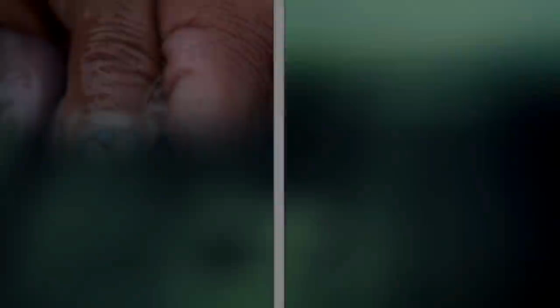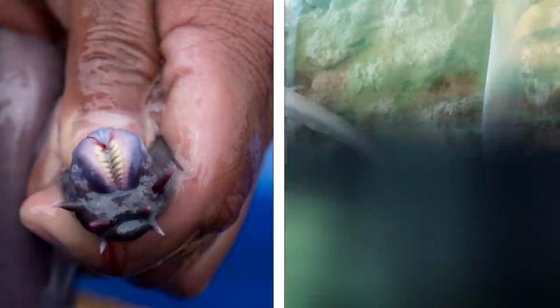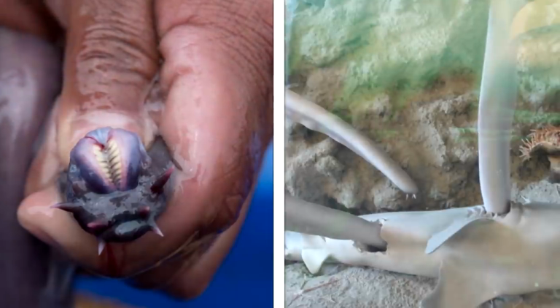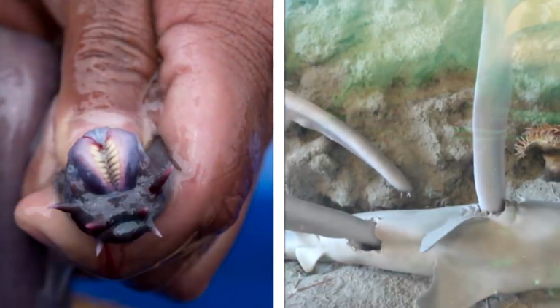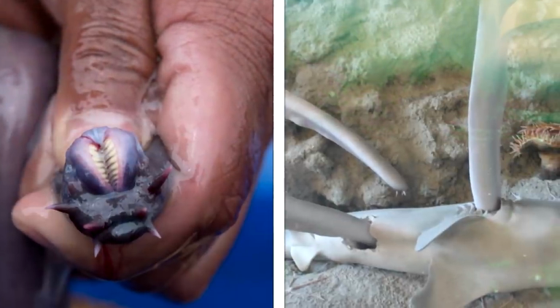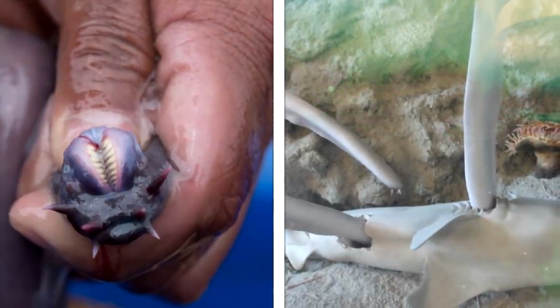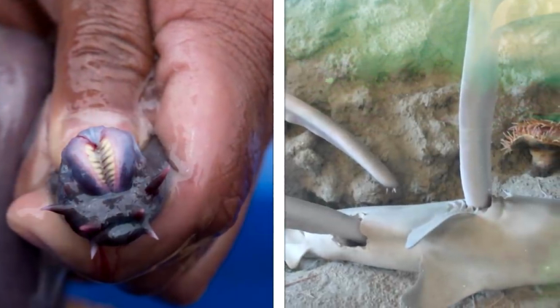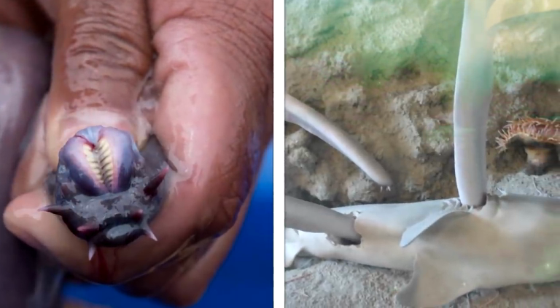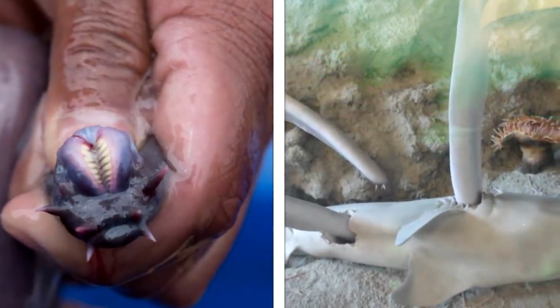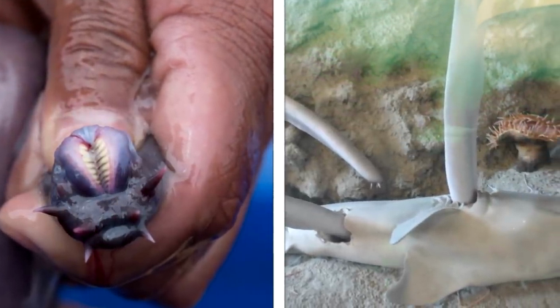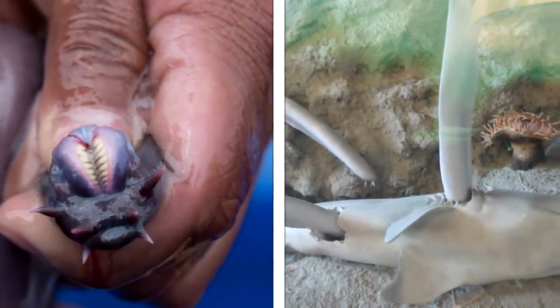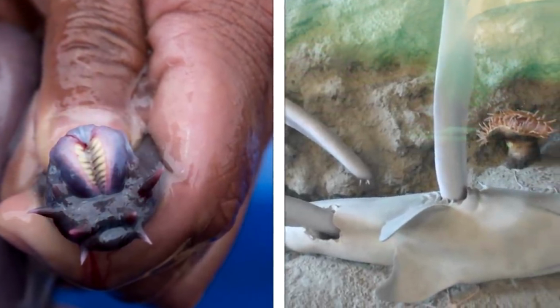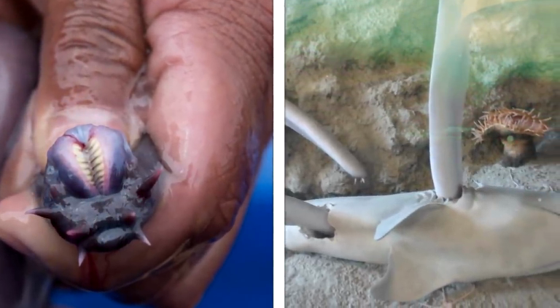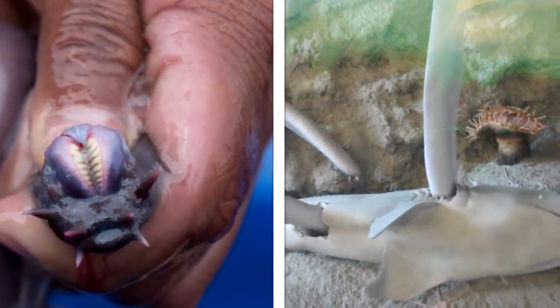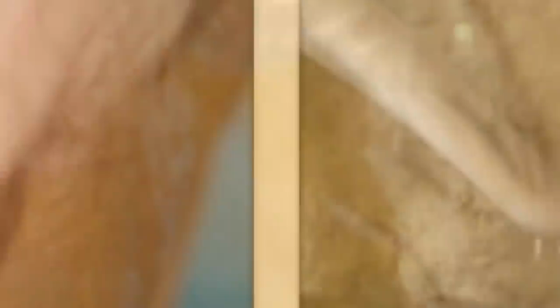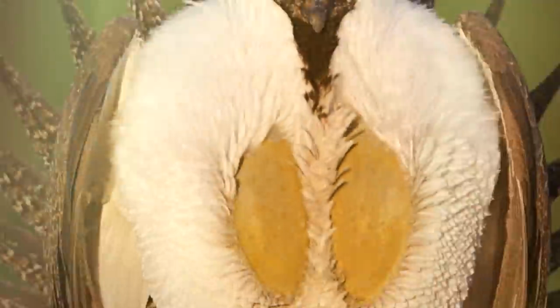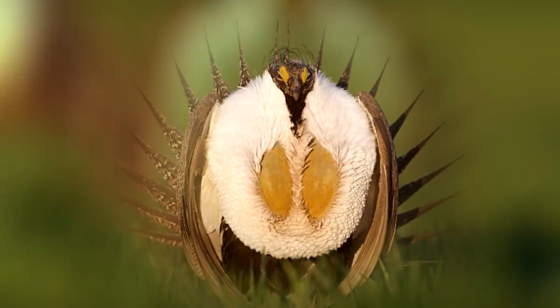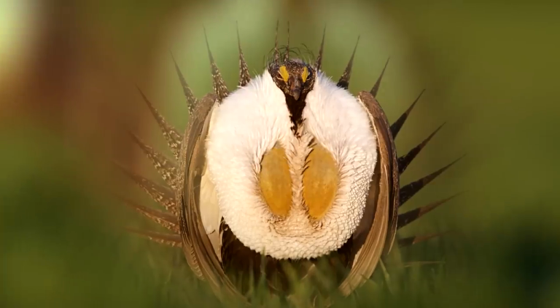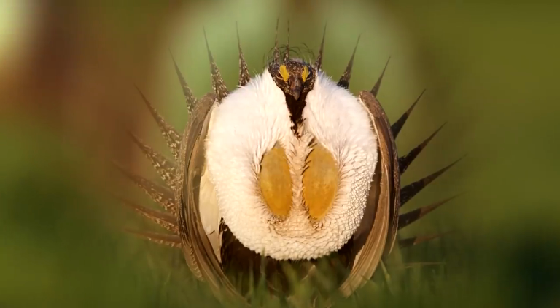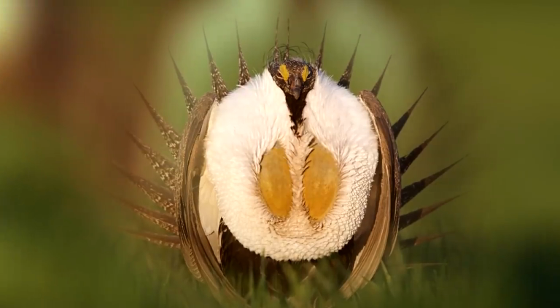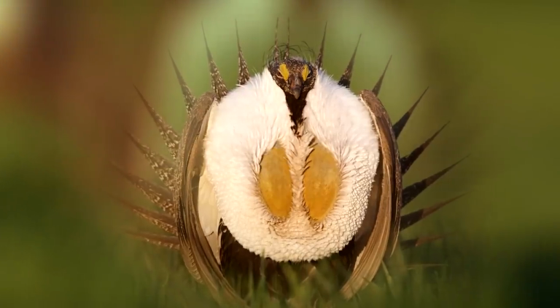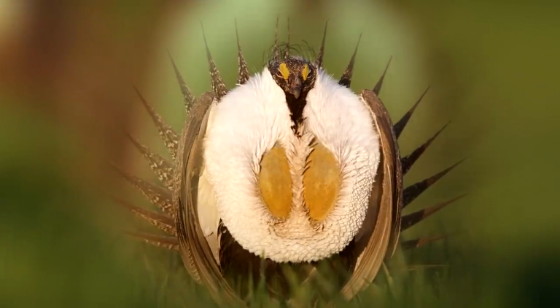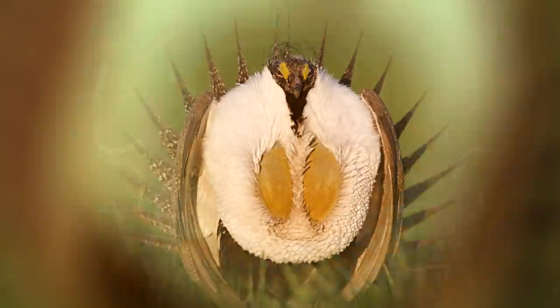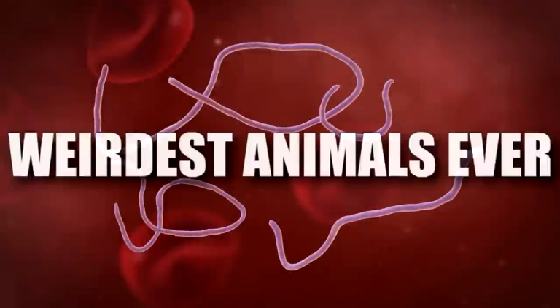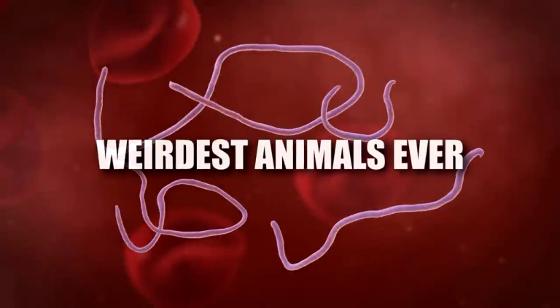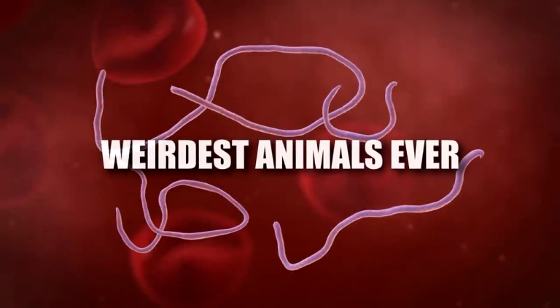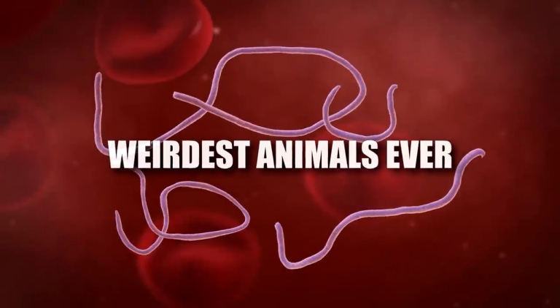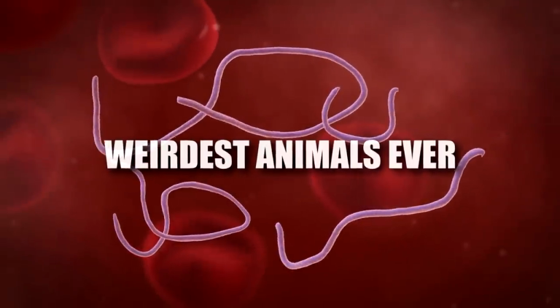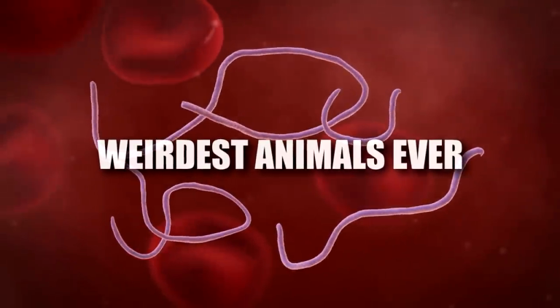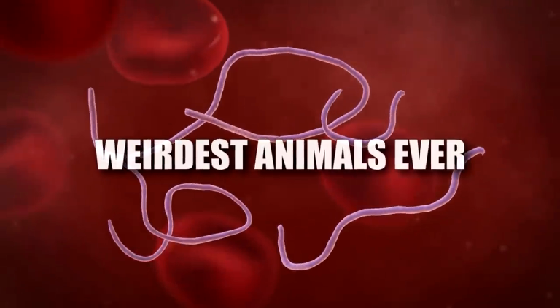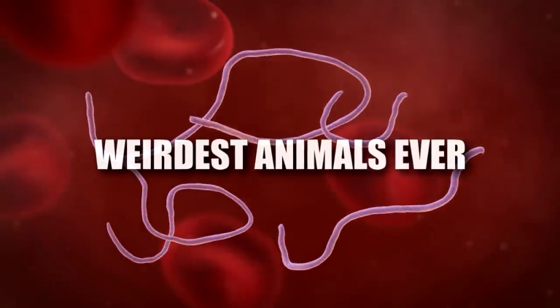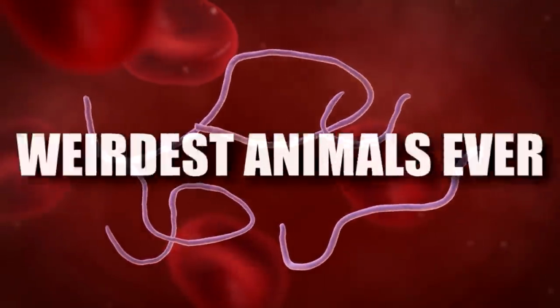Hey guys, it's Chris! From a slimy fish with teeth to birds with giant balls, here are 10 of the Weirdest Animals Ever!